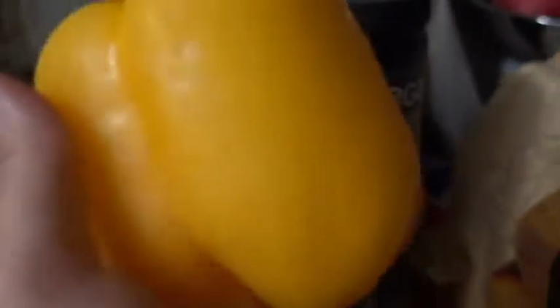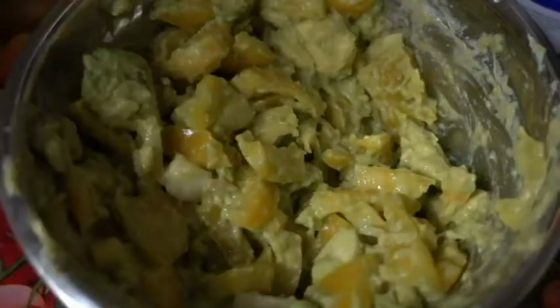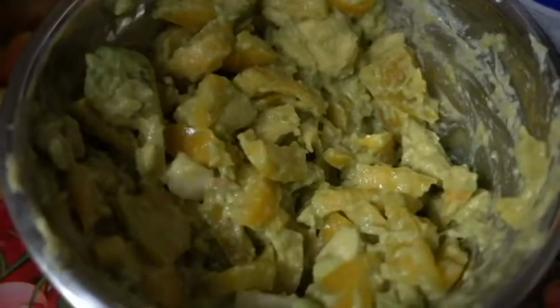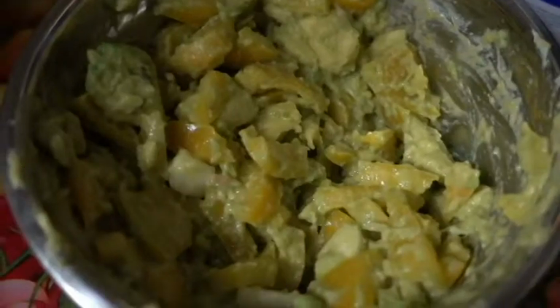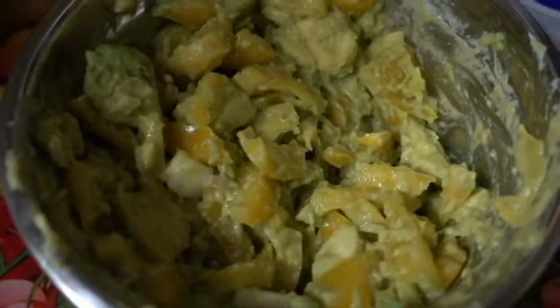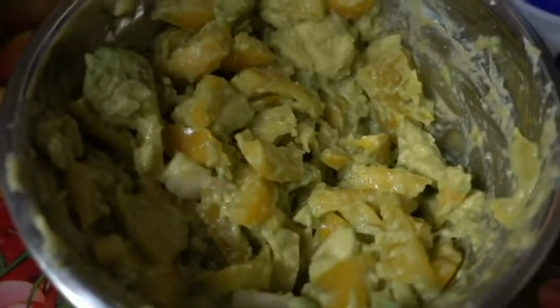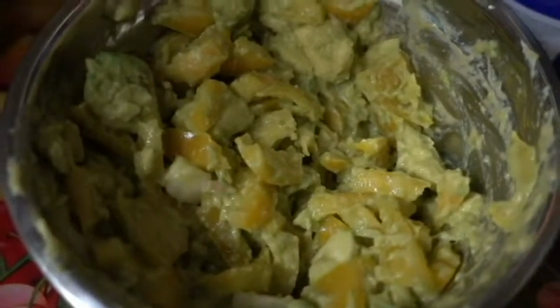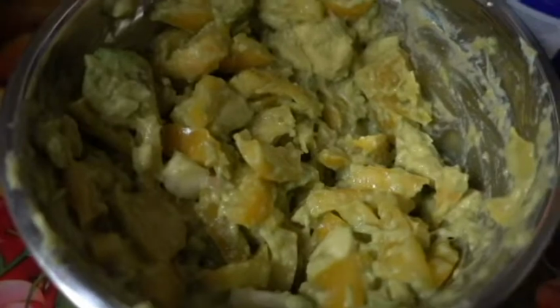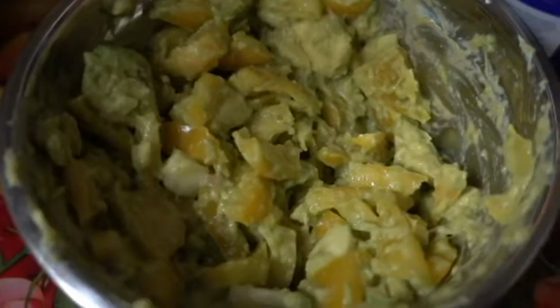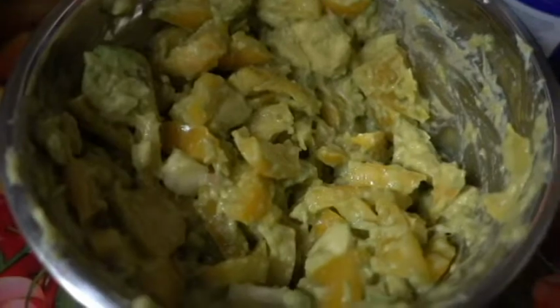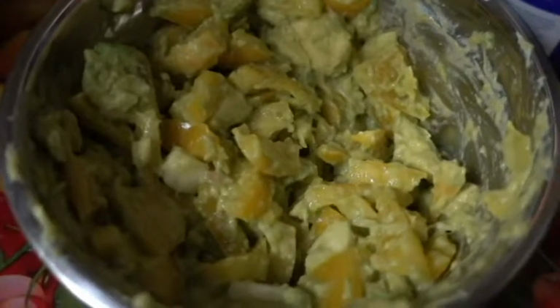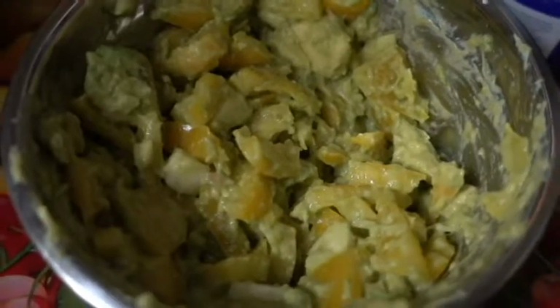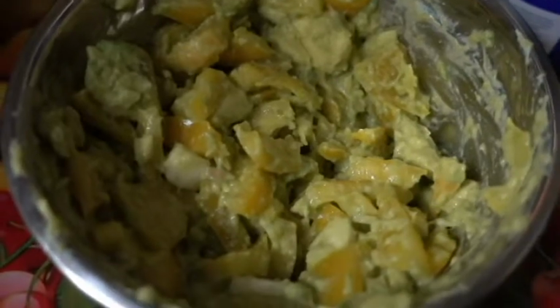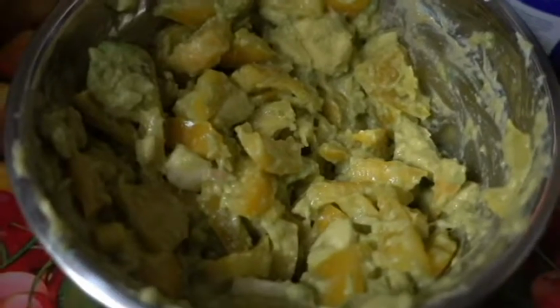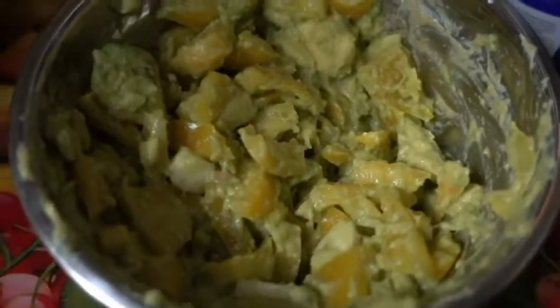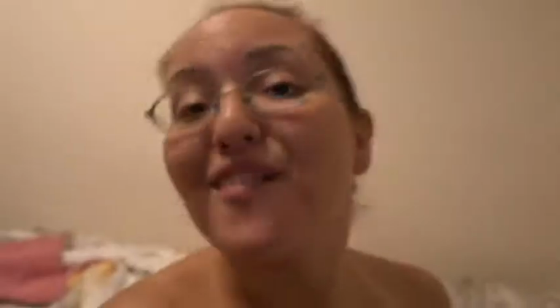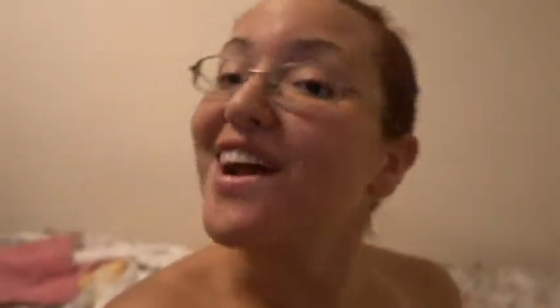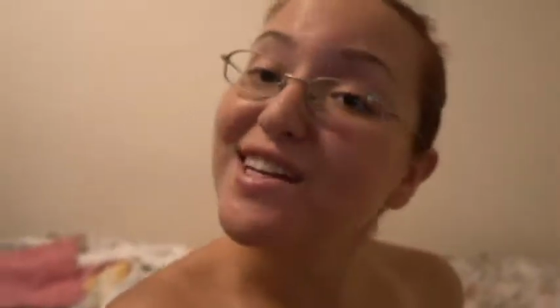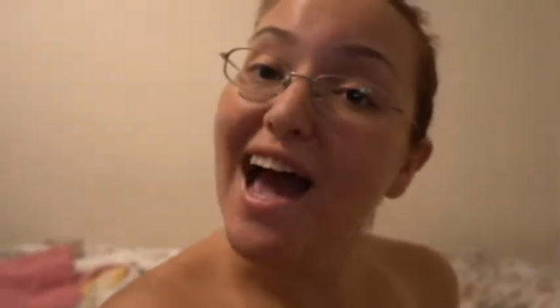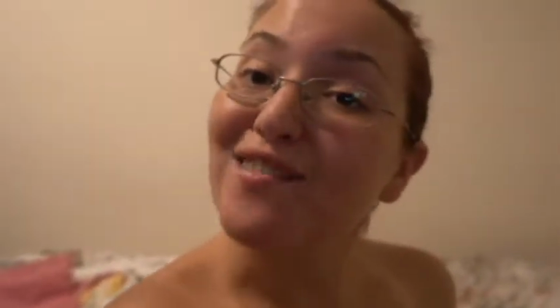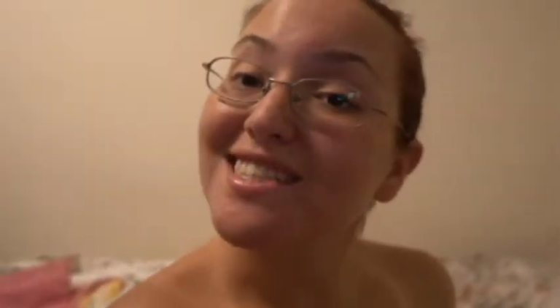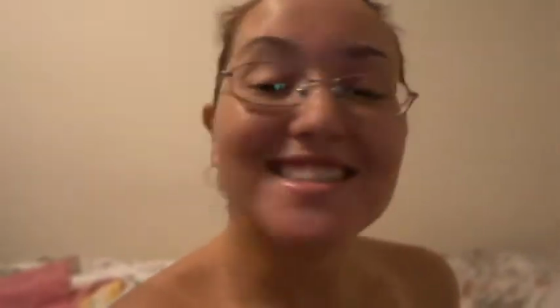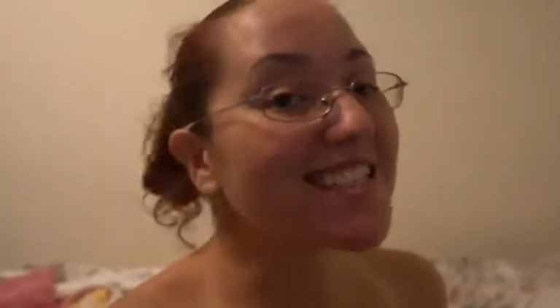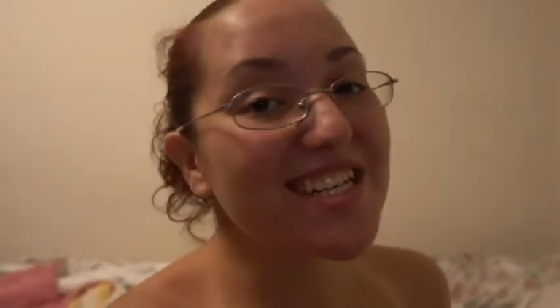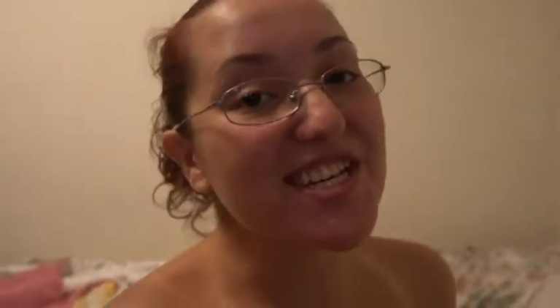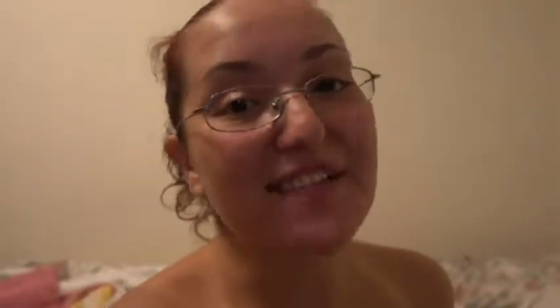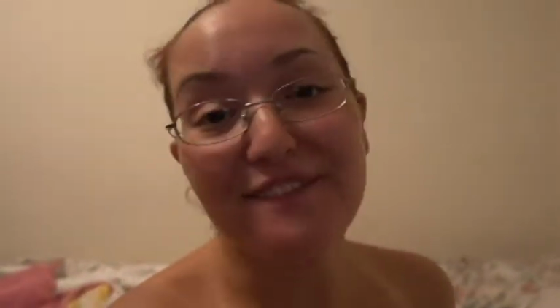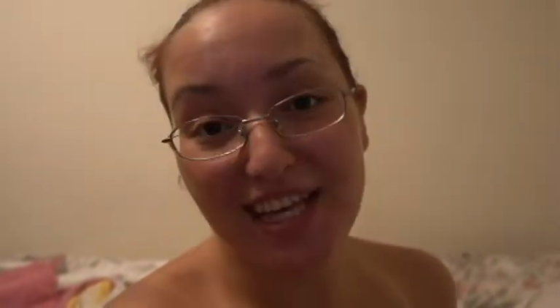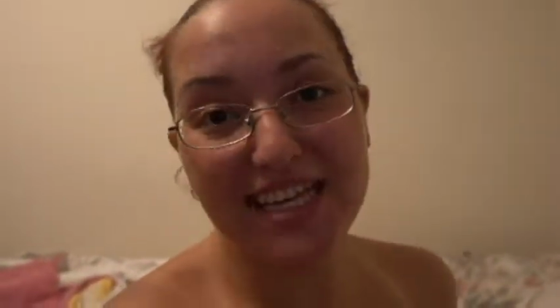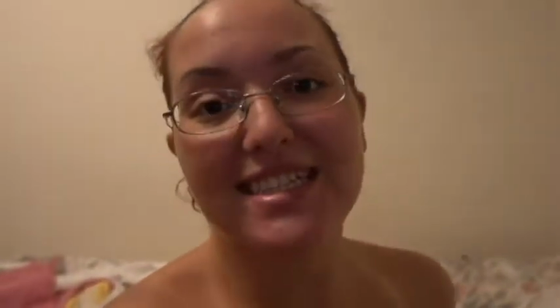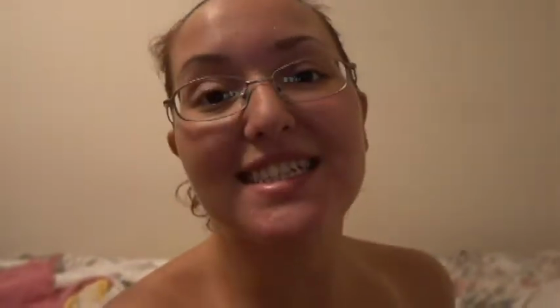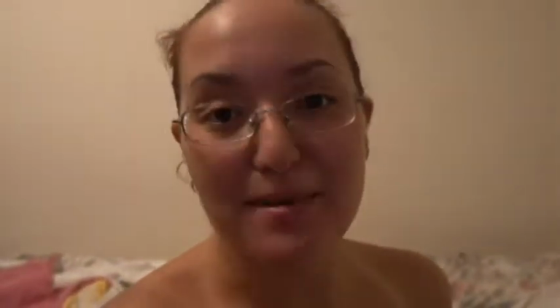Doesn't that look delicious? Now there you have it — a delicious vegan dip.